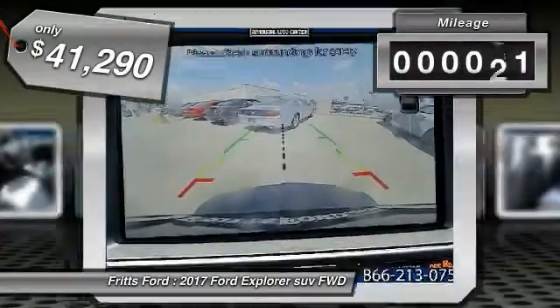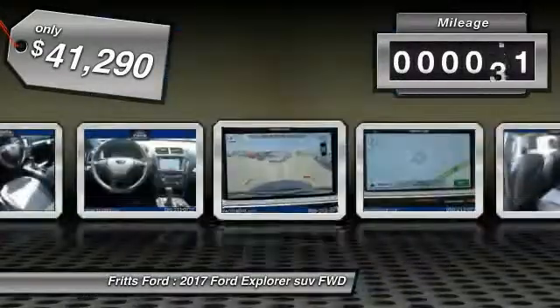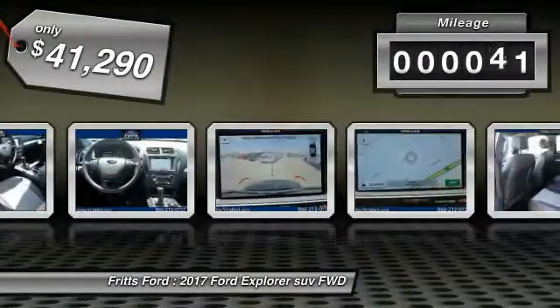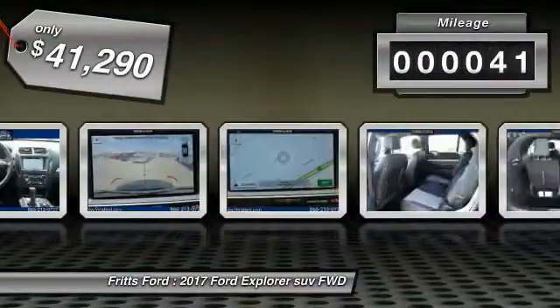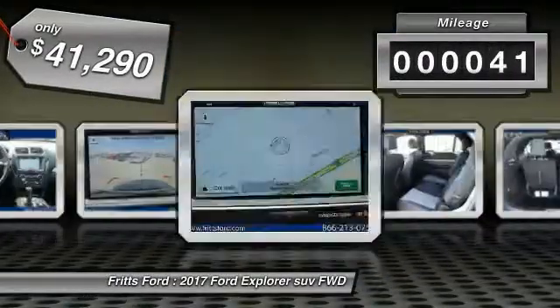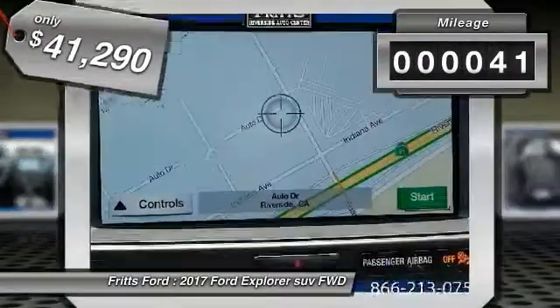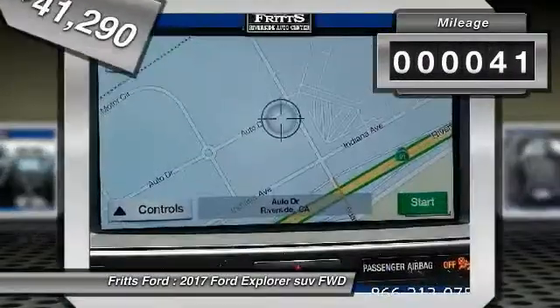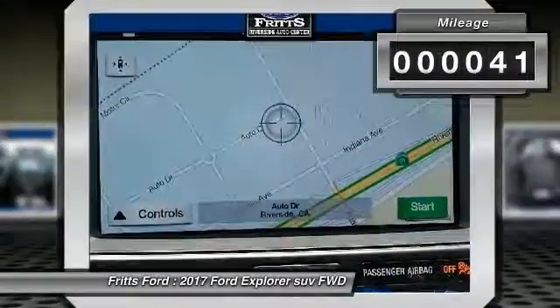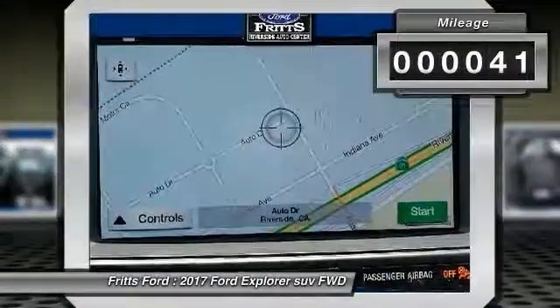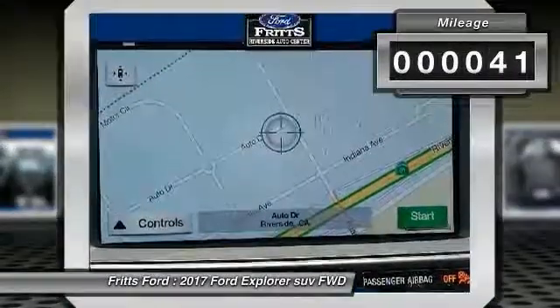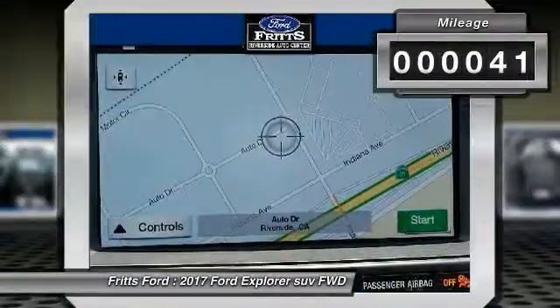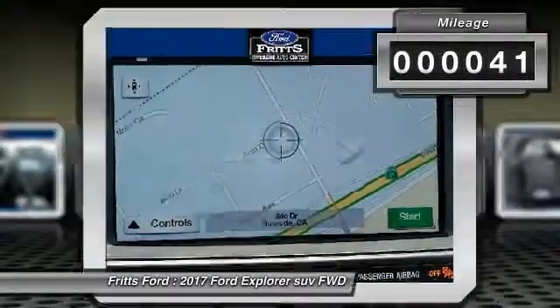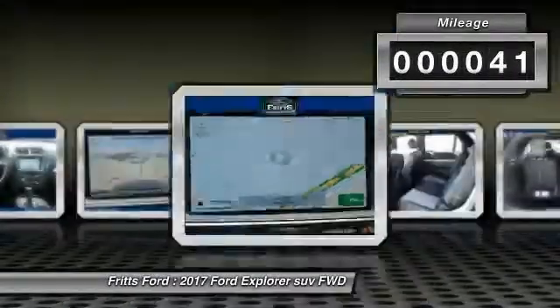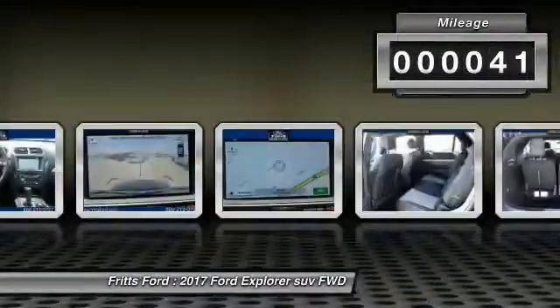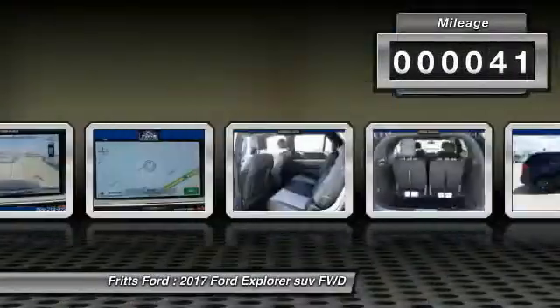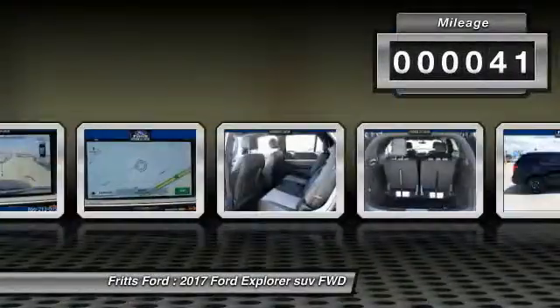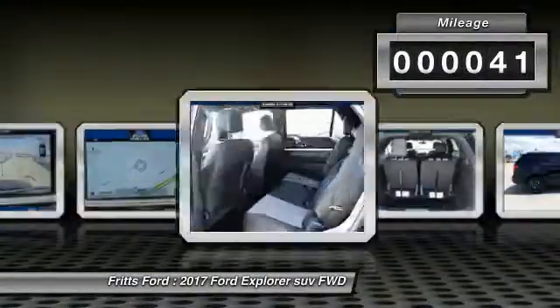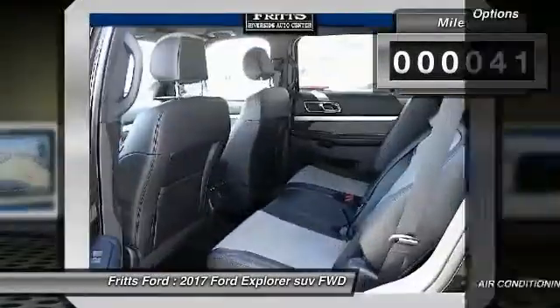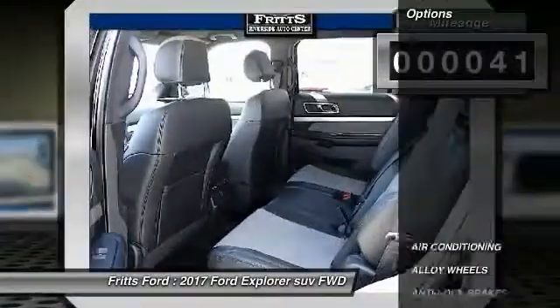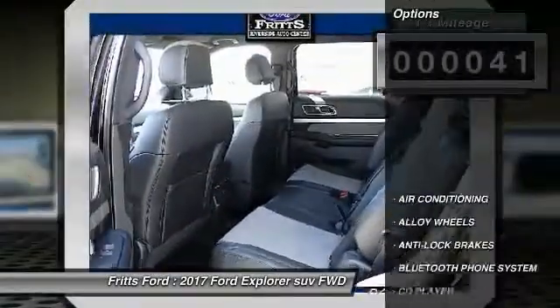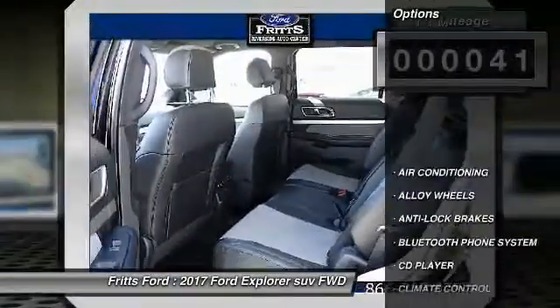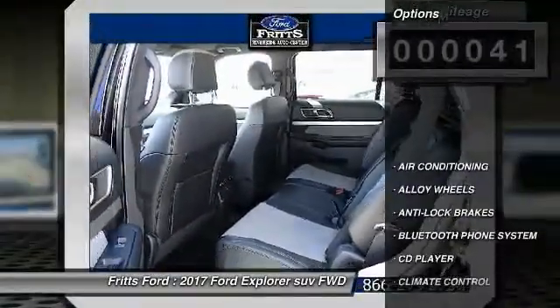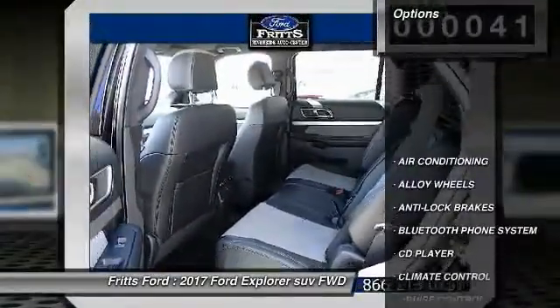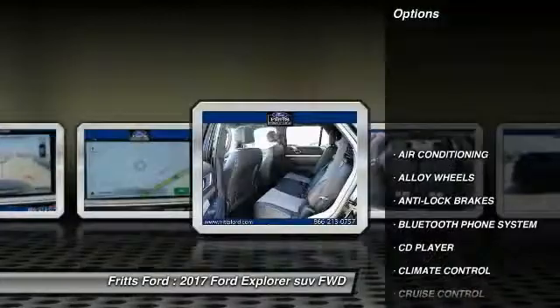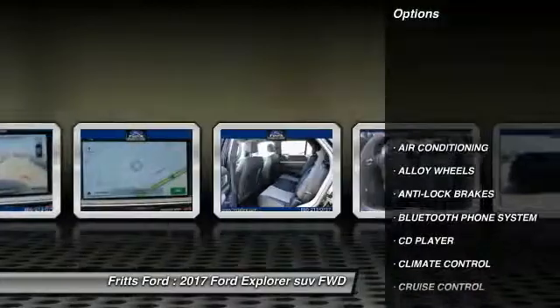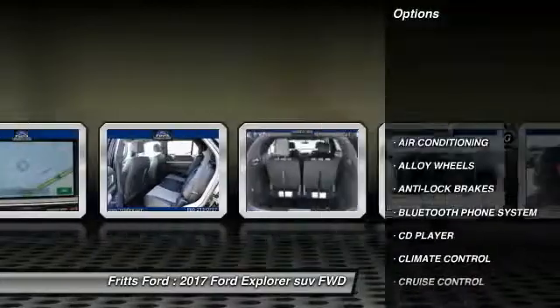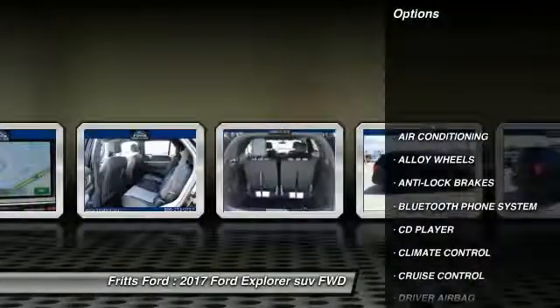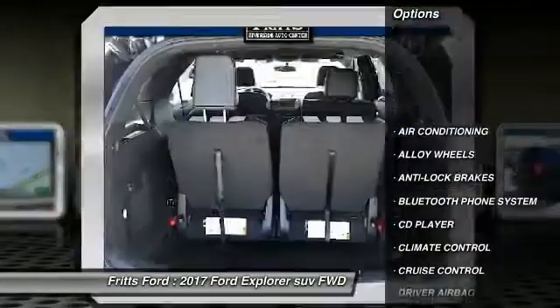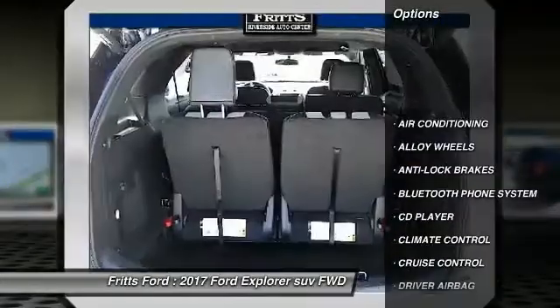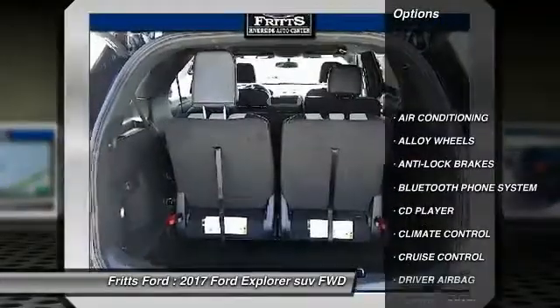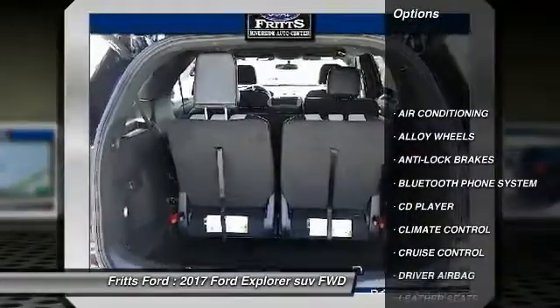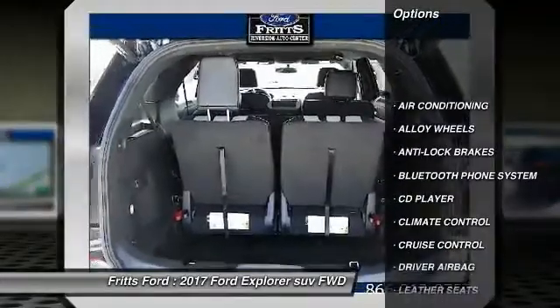This vehicle has less than 100 miles. Here are some of this vehicle's great options: Navigation system.